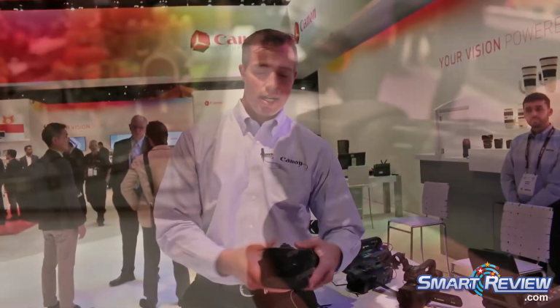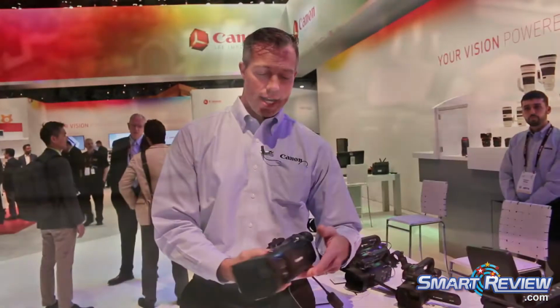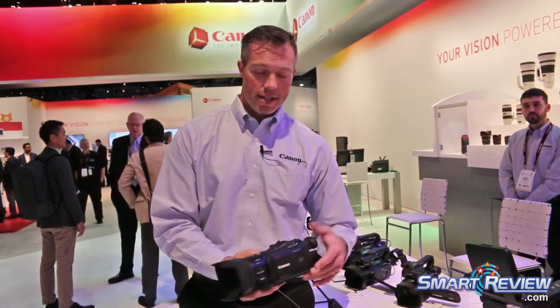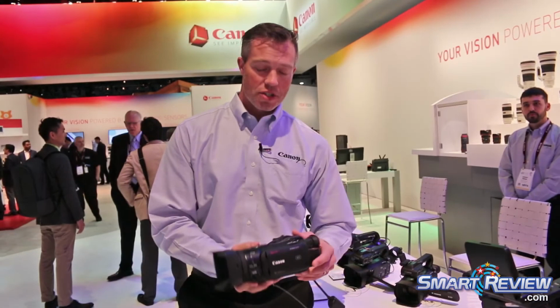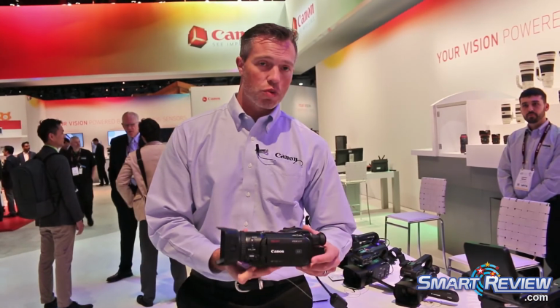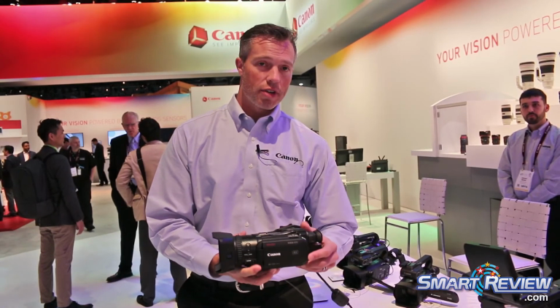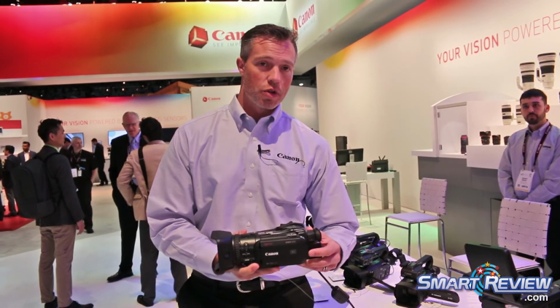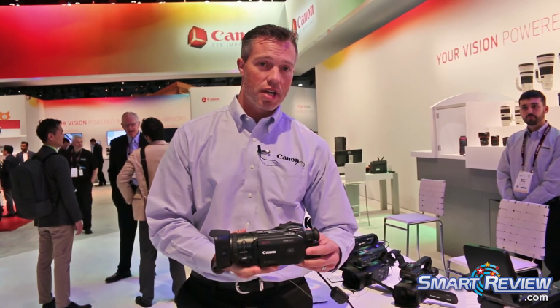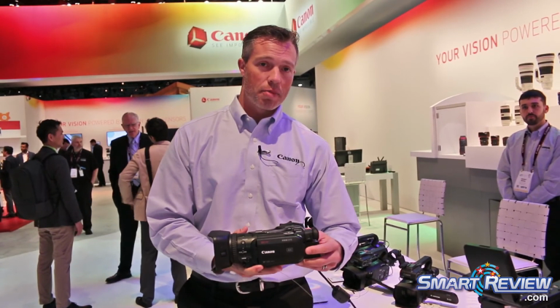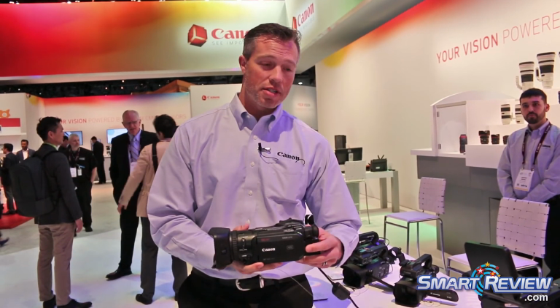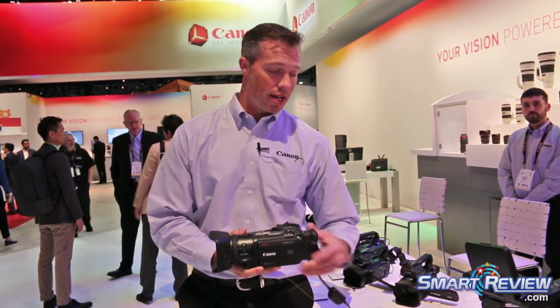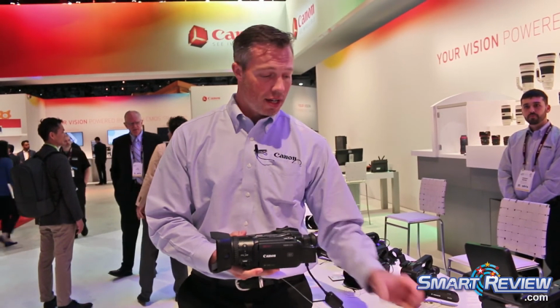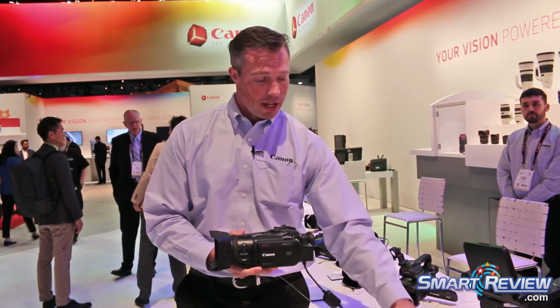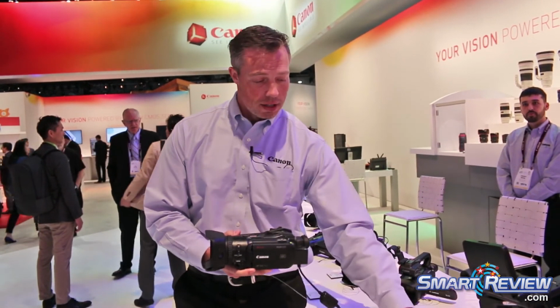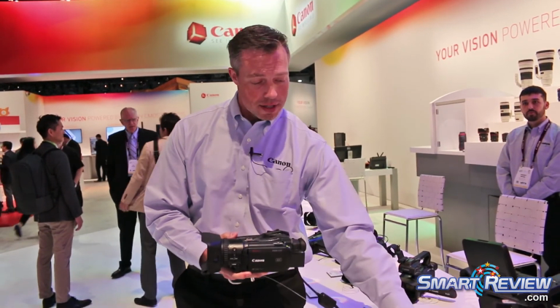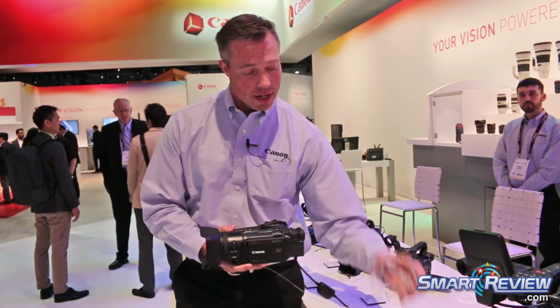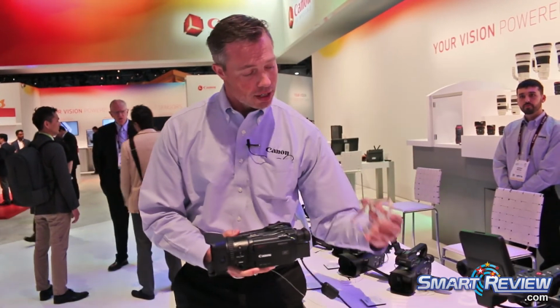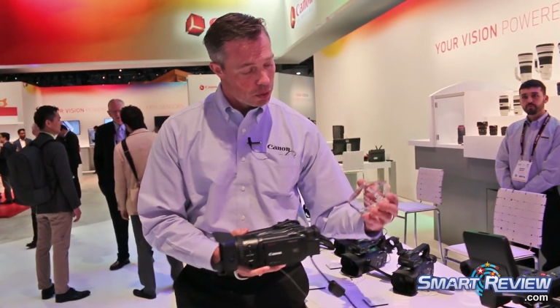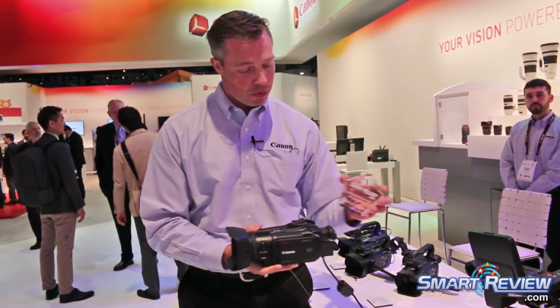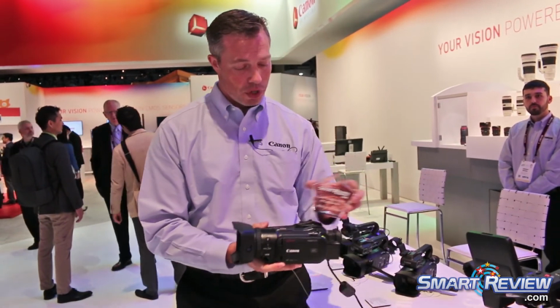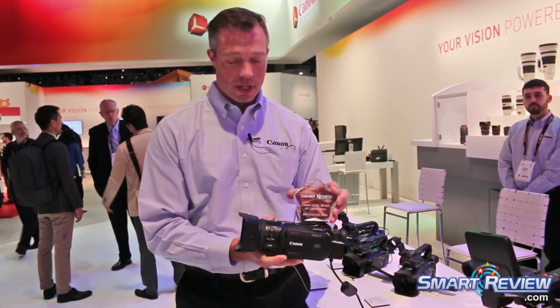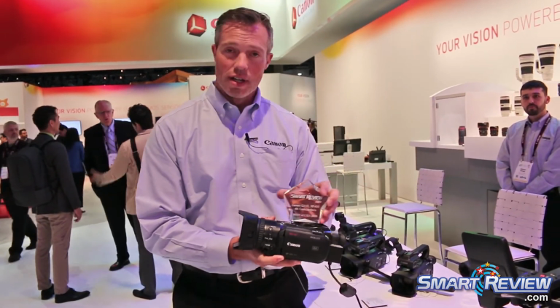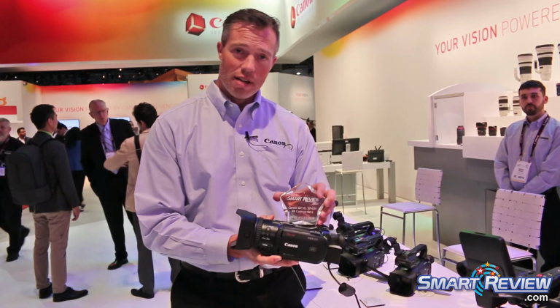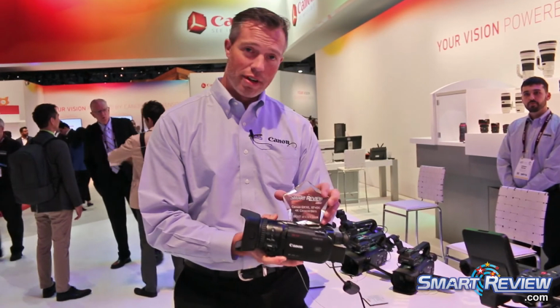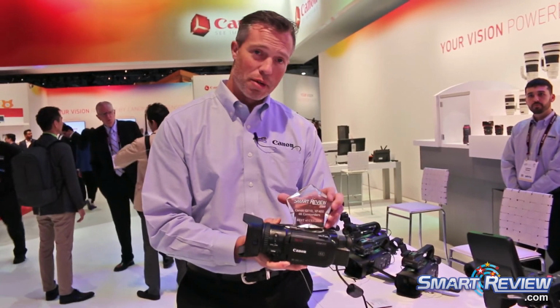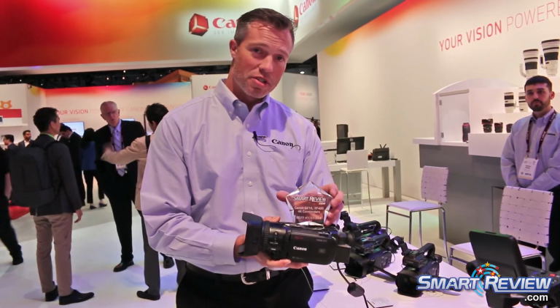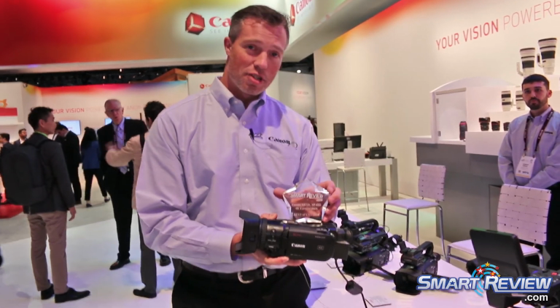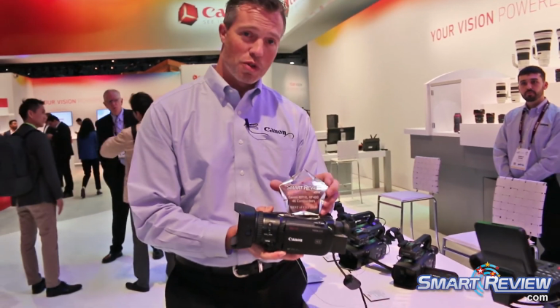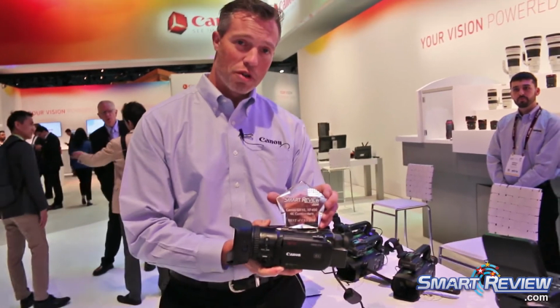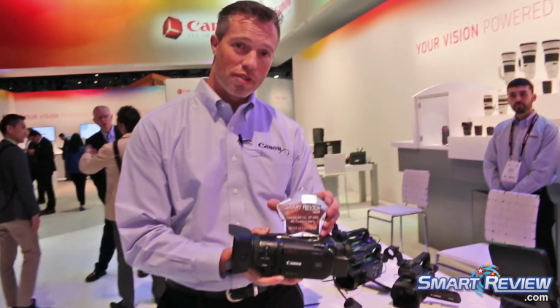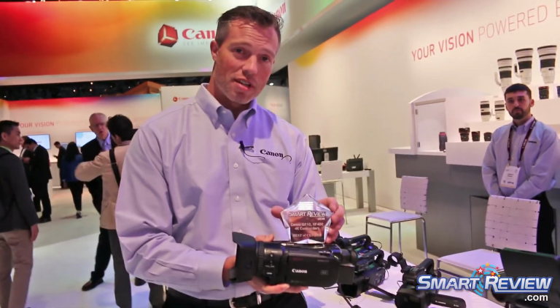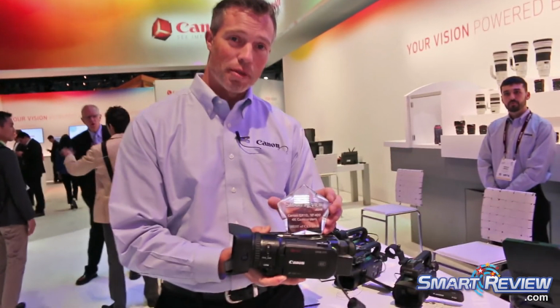This is one of our newest cameras and it looks like we've won a very prestigious award for this camera.